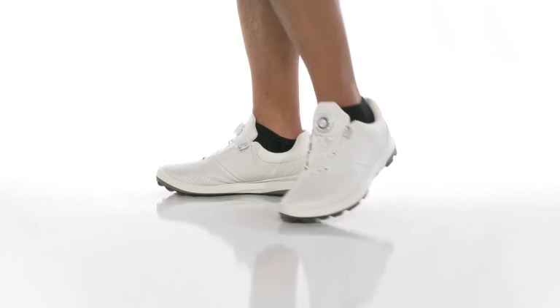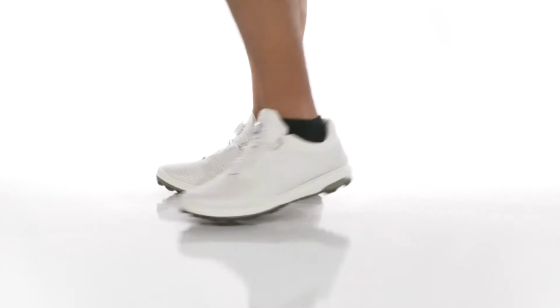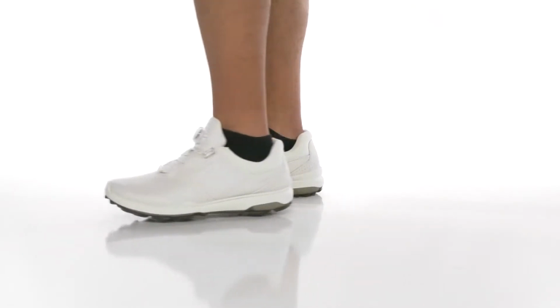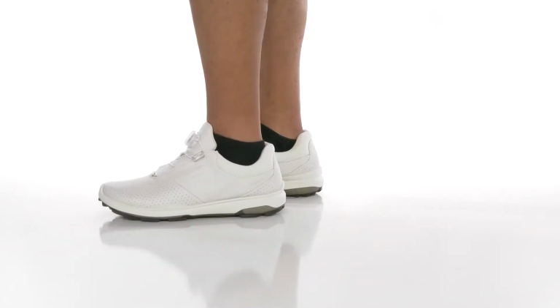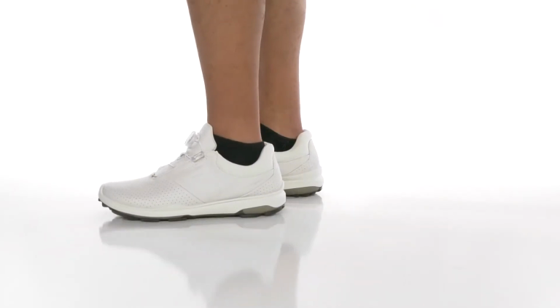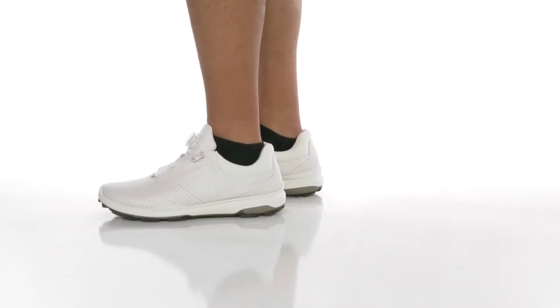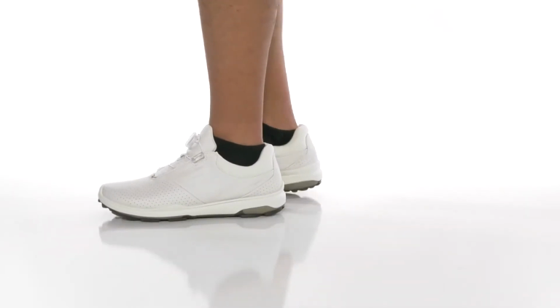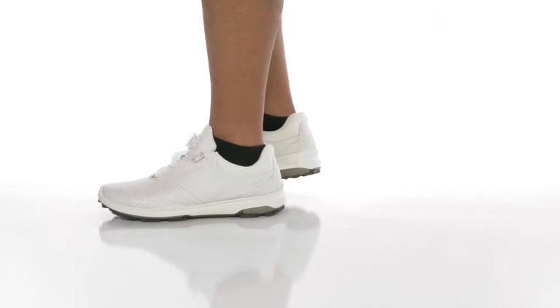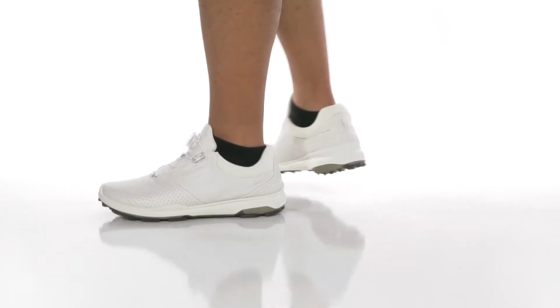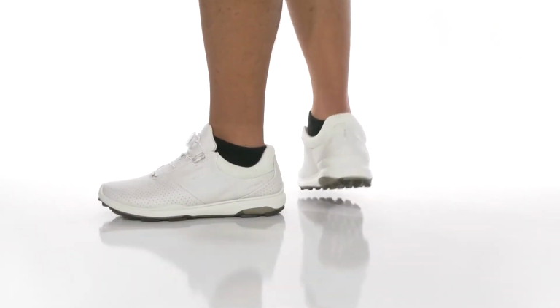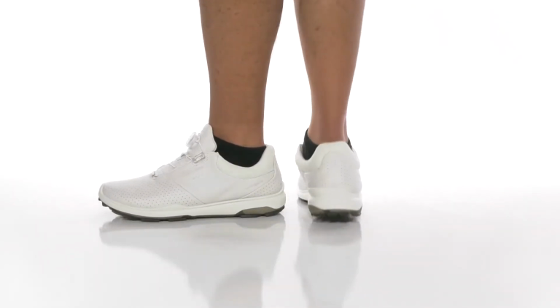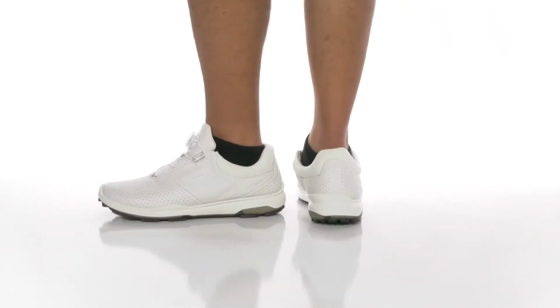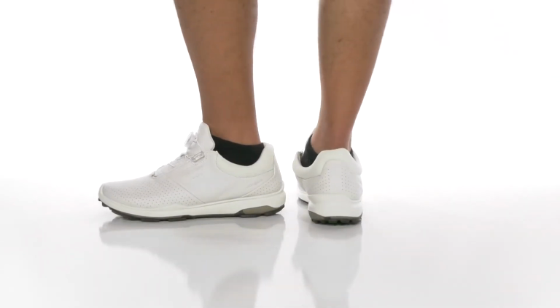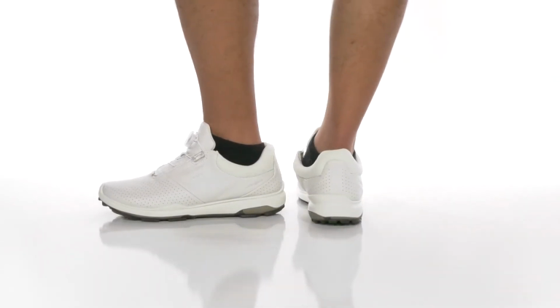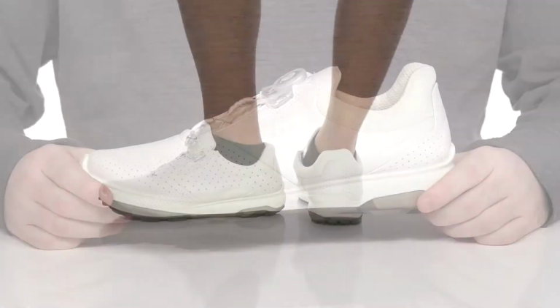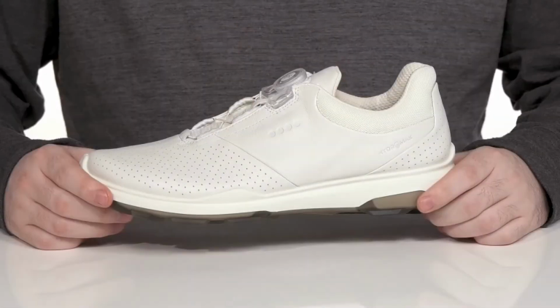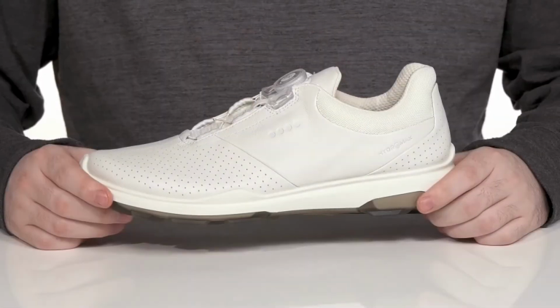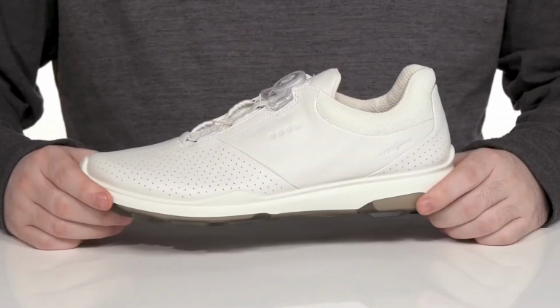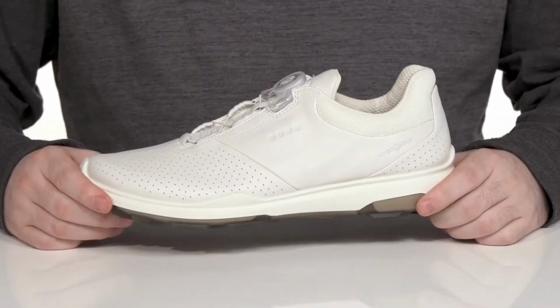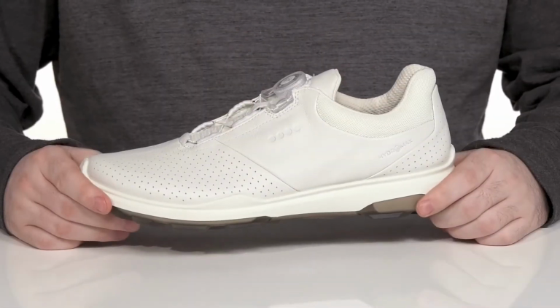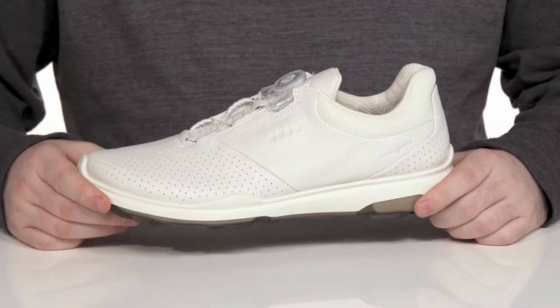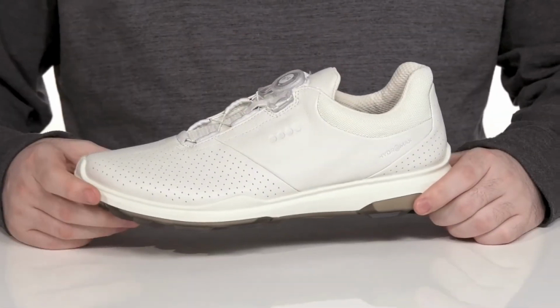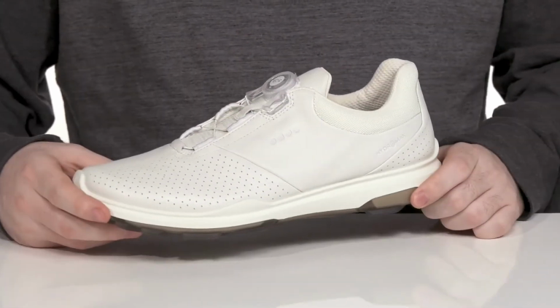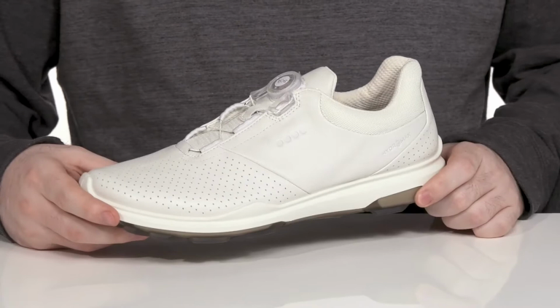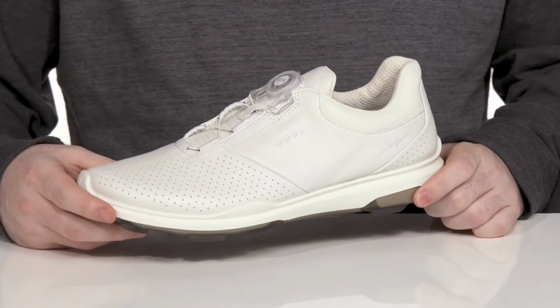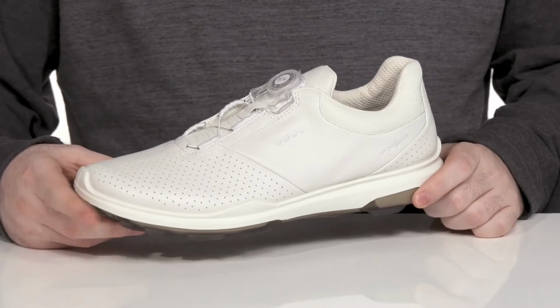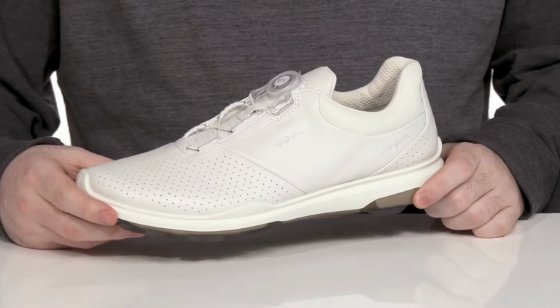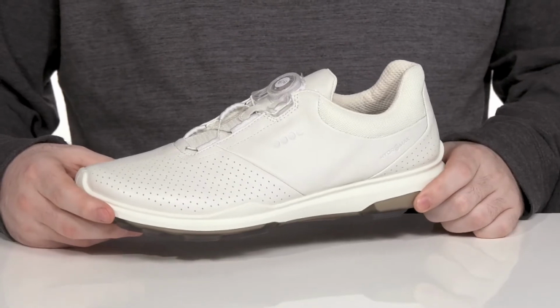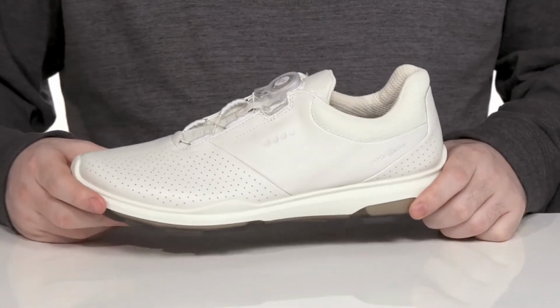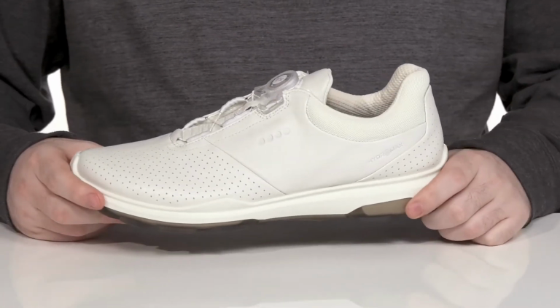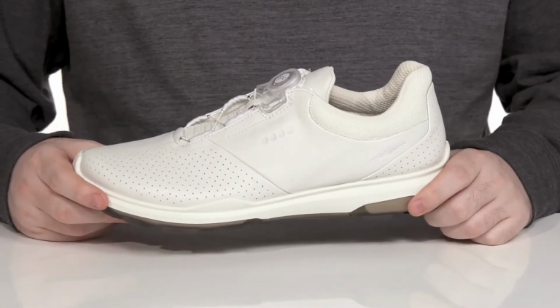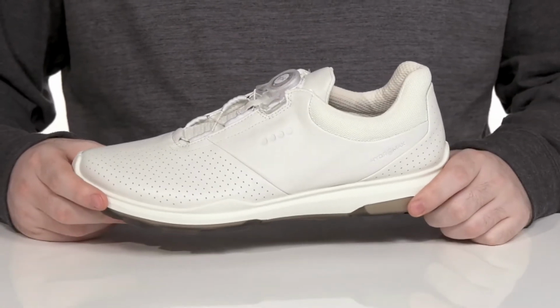Get the most out of your golf performance when you're wearing this silhouette from ECCO. This is the Golf Biome Hybrid 3.